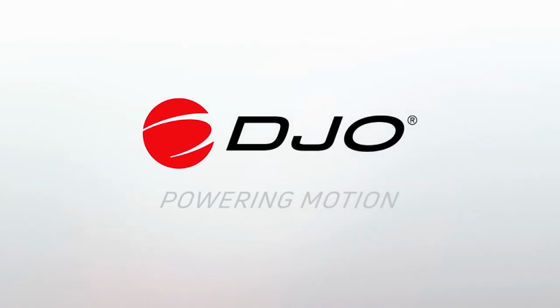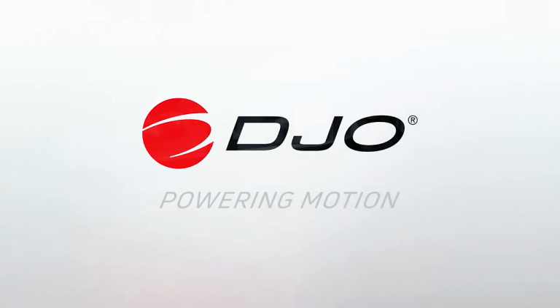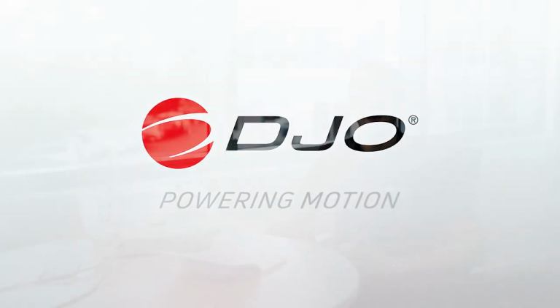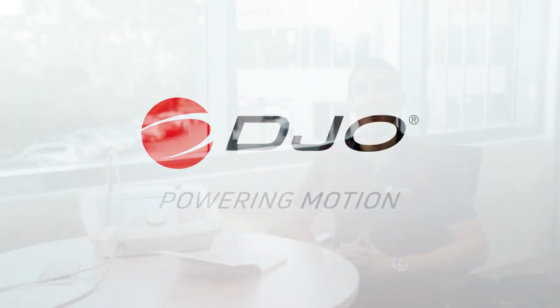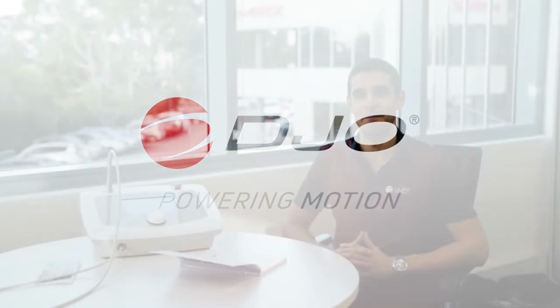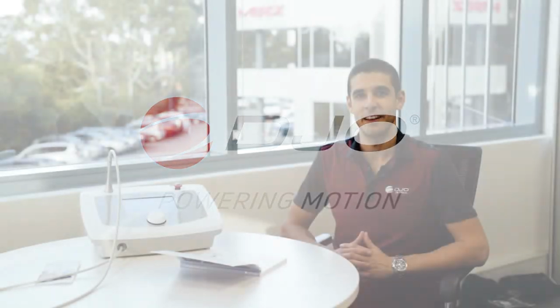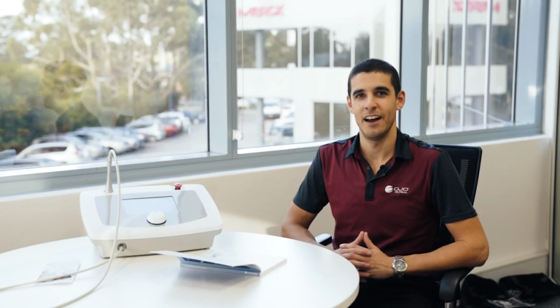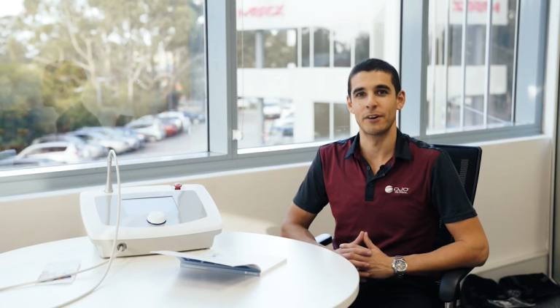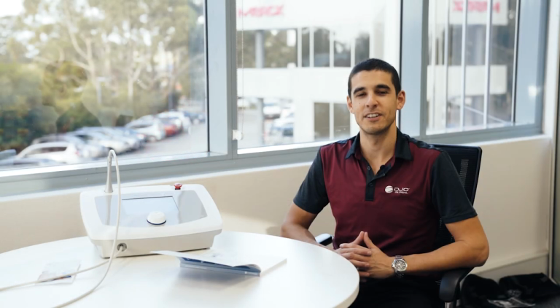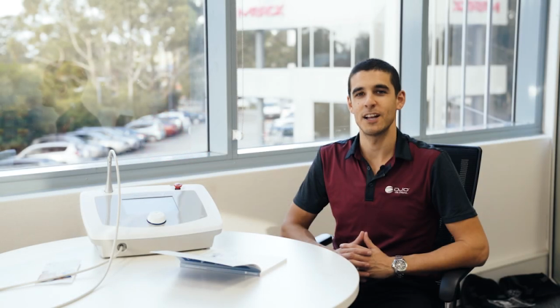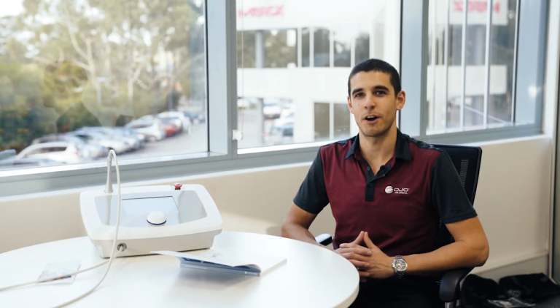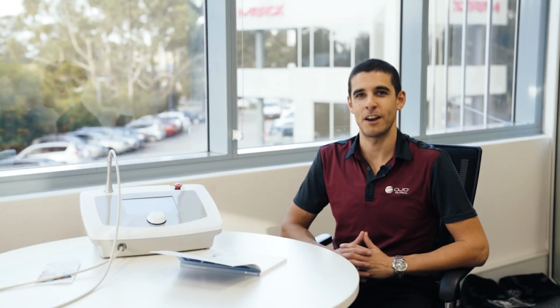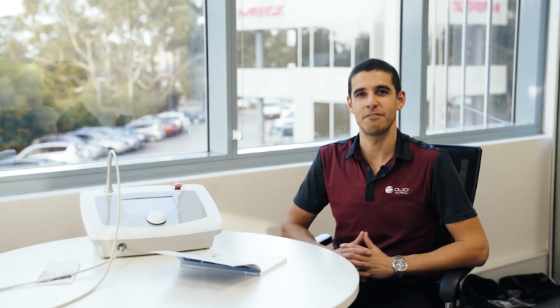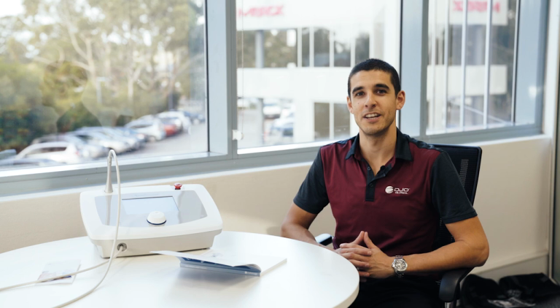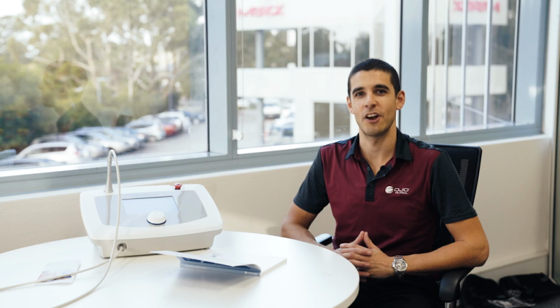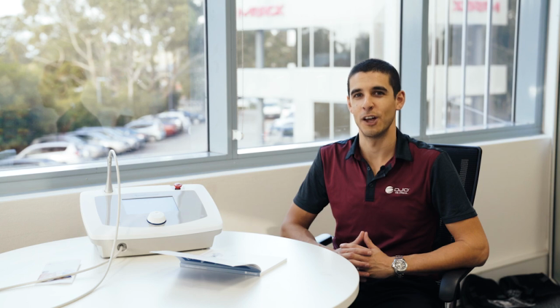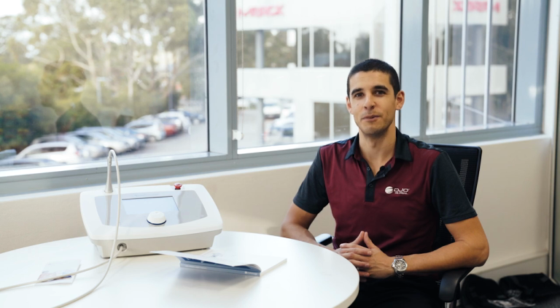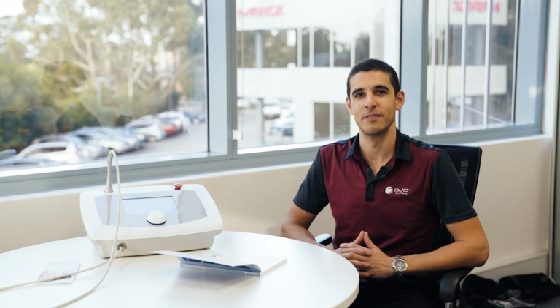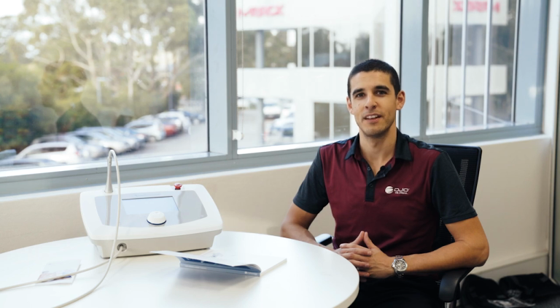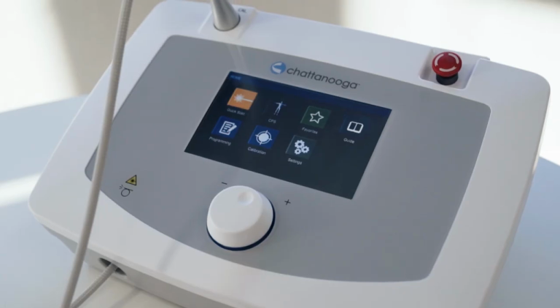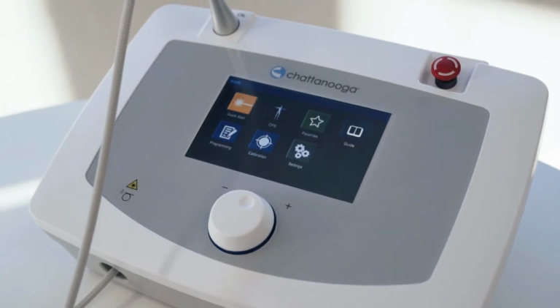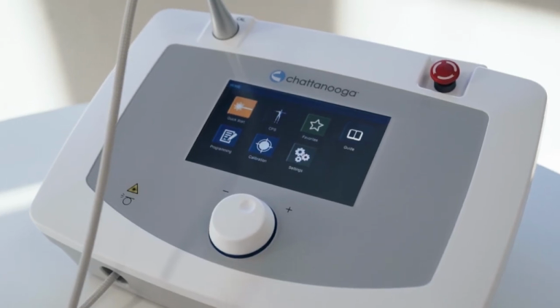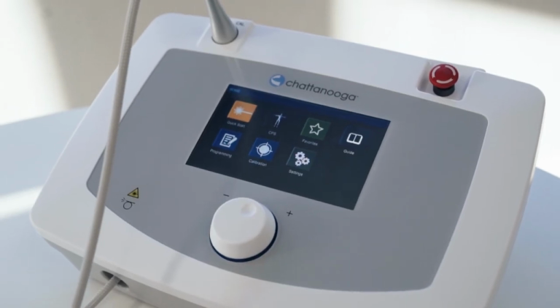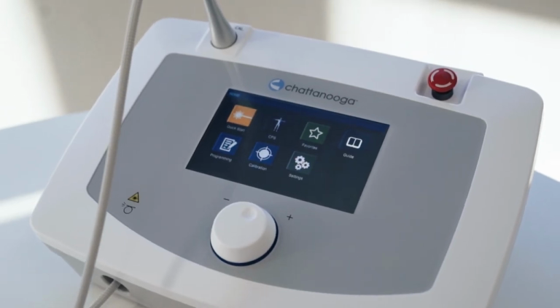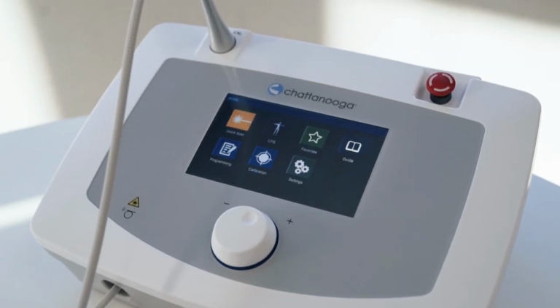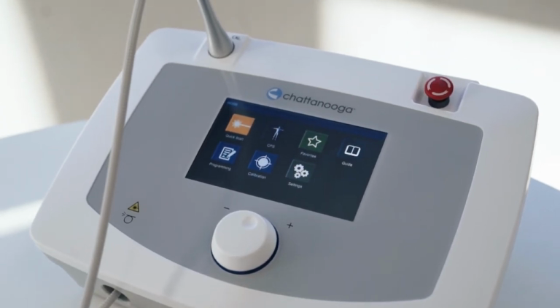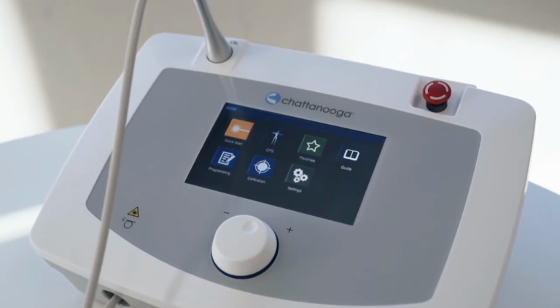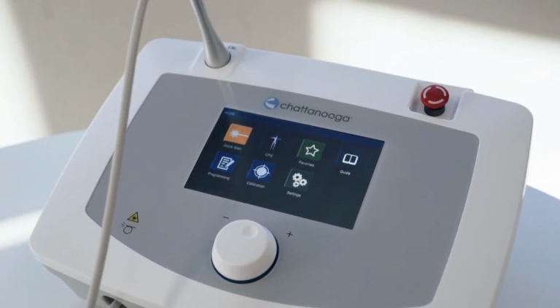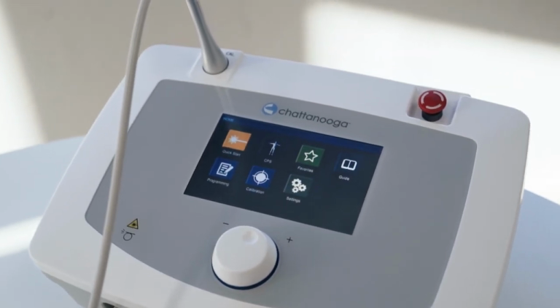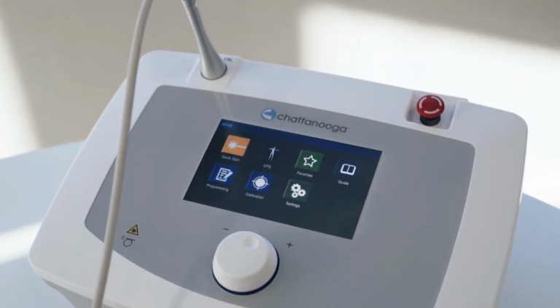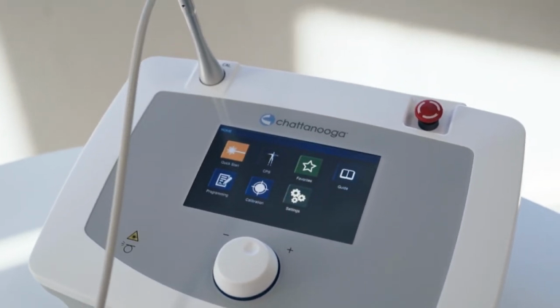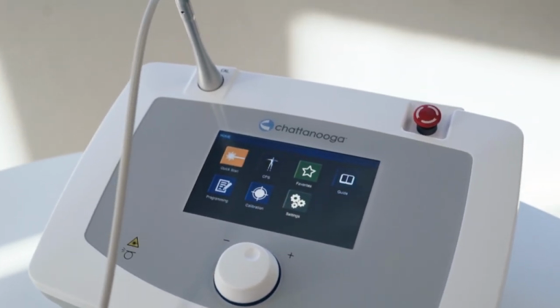Hi, I'm Ryan. I'm the recovery science product manager from DJO Global. Today we're going to talk about the Chattanooga high-power laser.